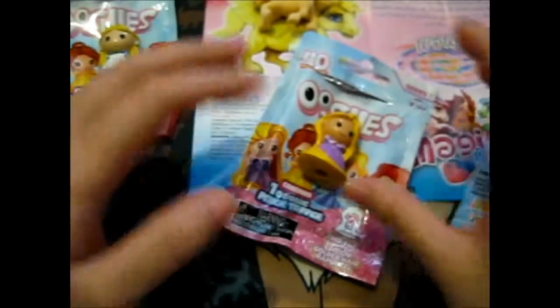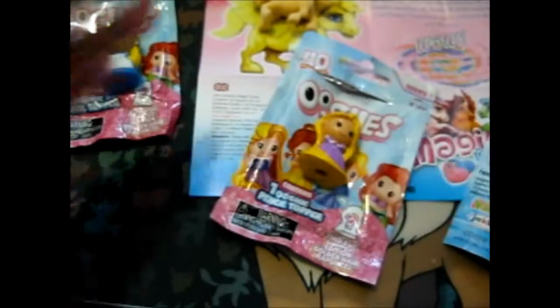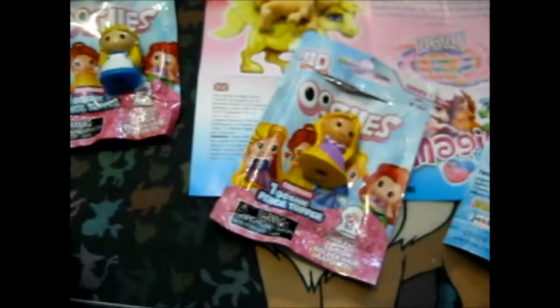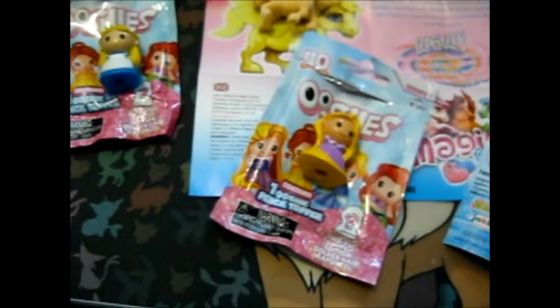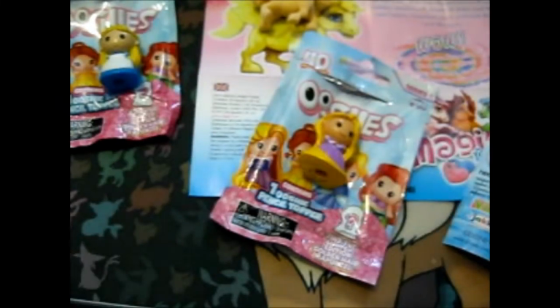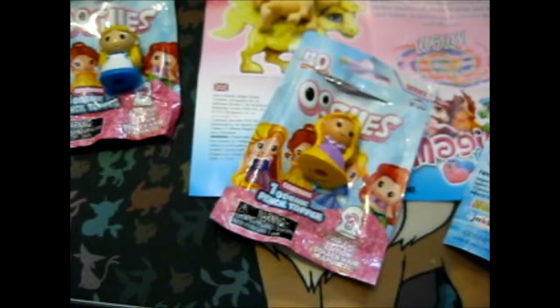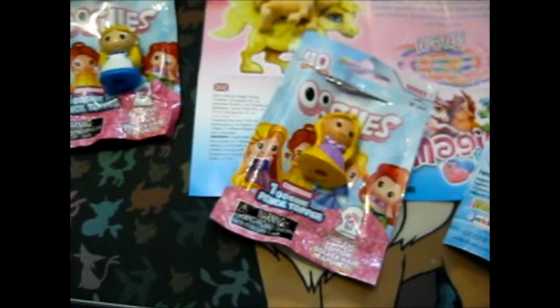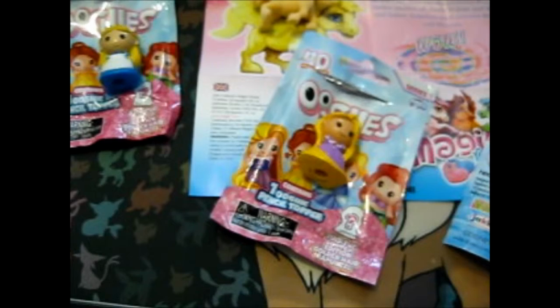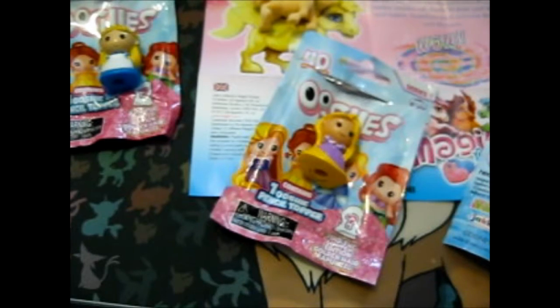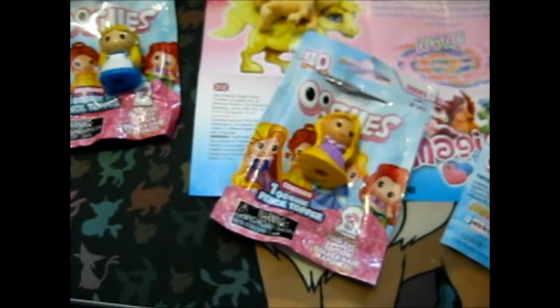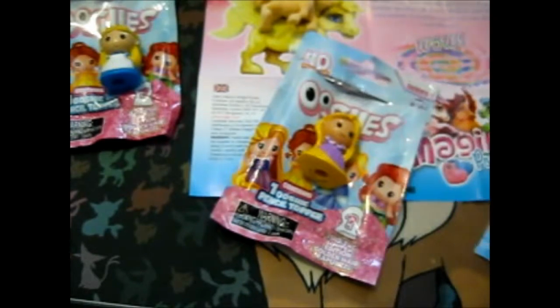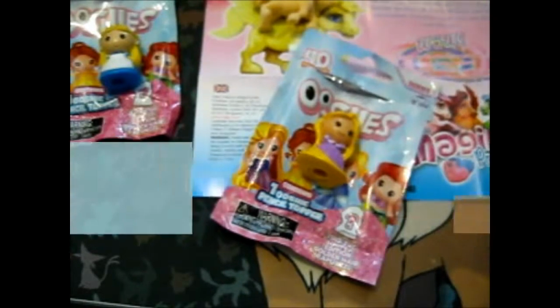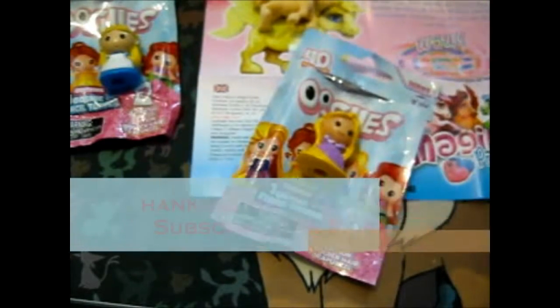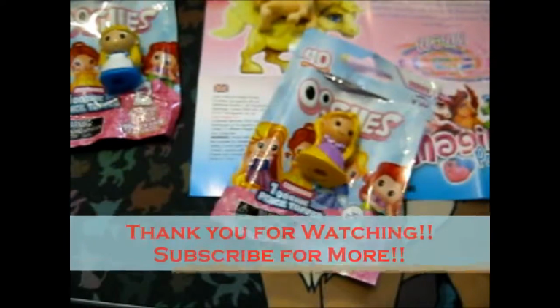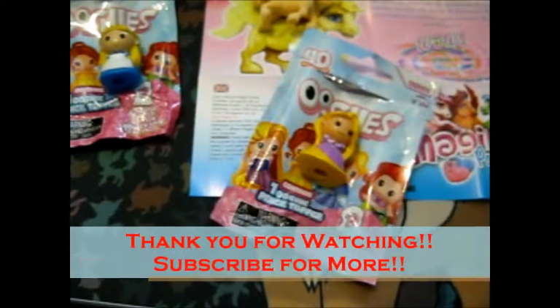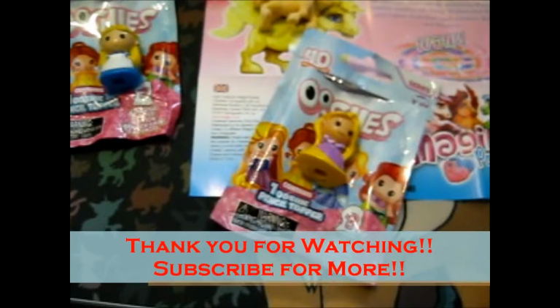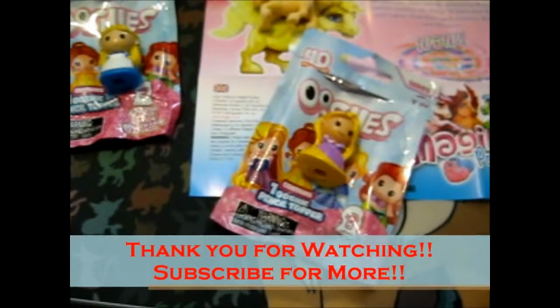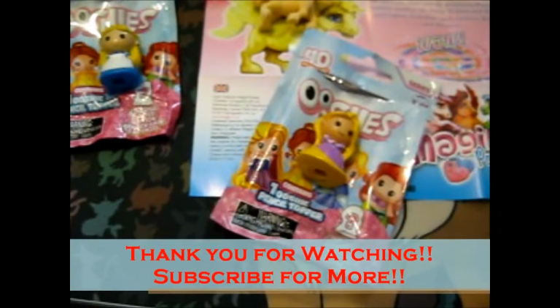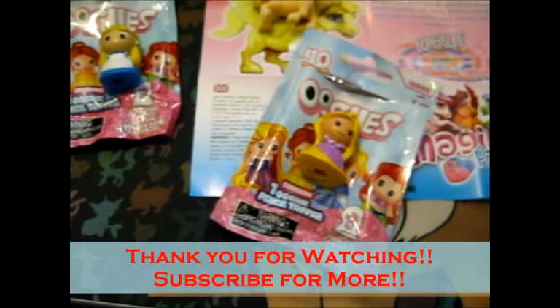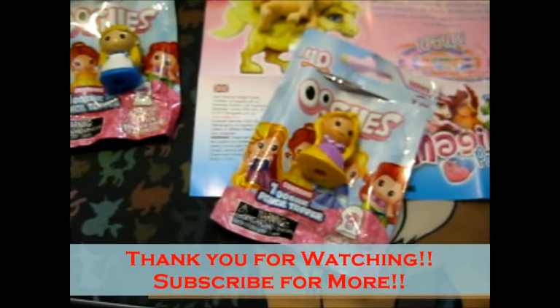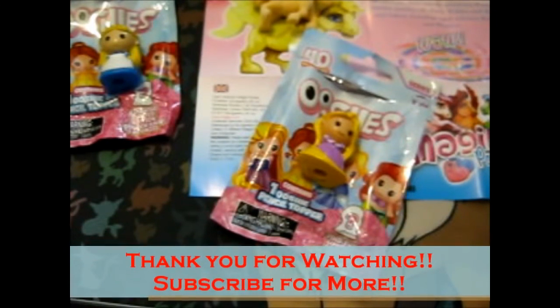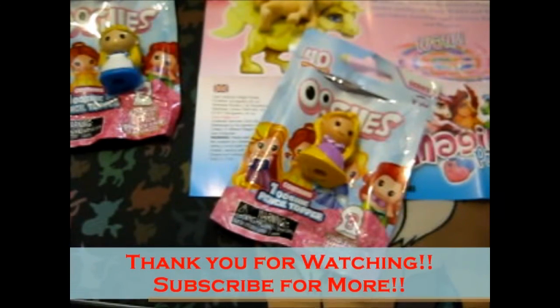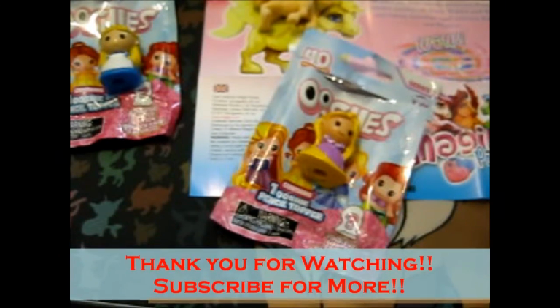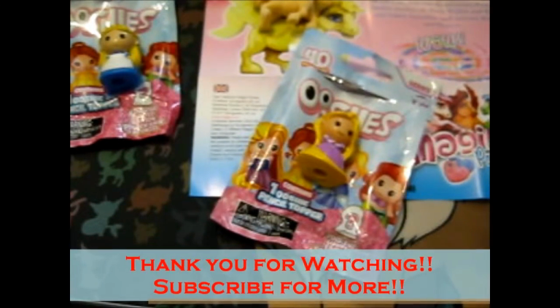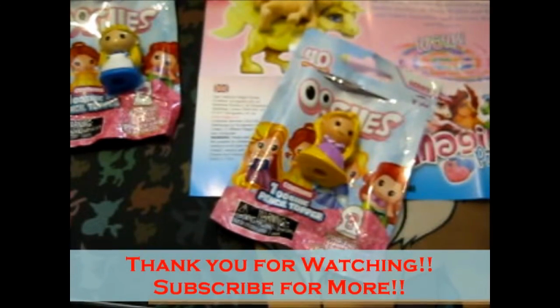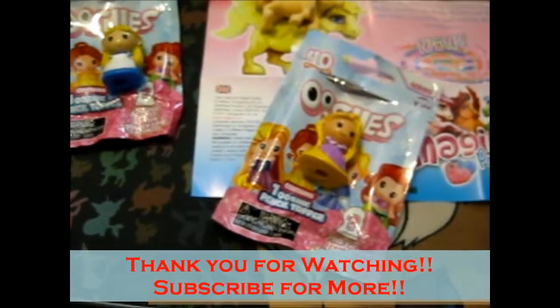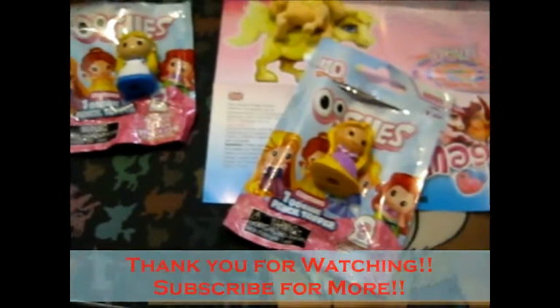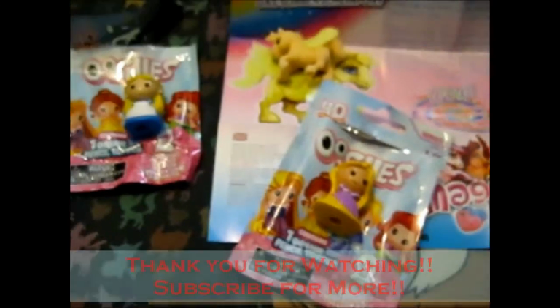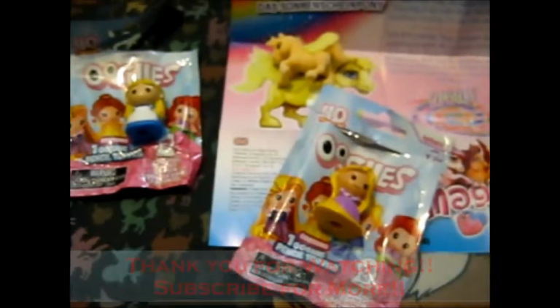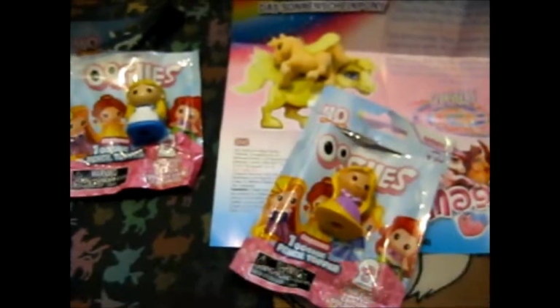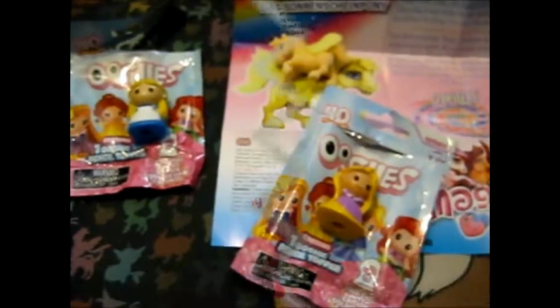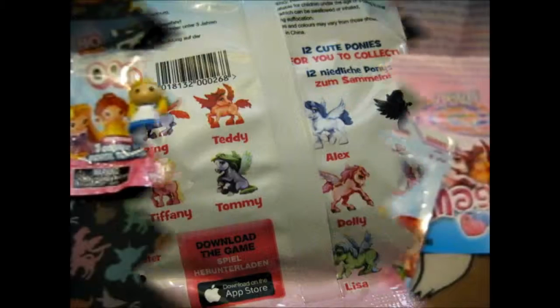Okay, so yeah, that is everything. Thank you for watching. Like this video for more. Over and out.